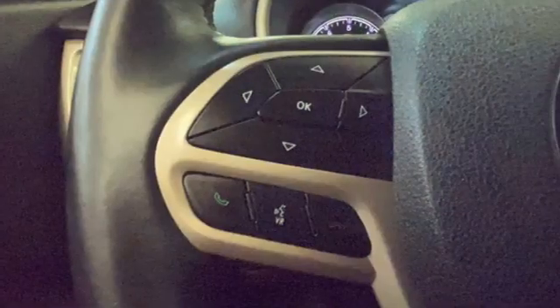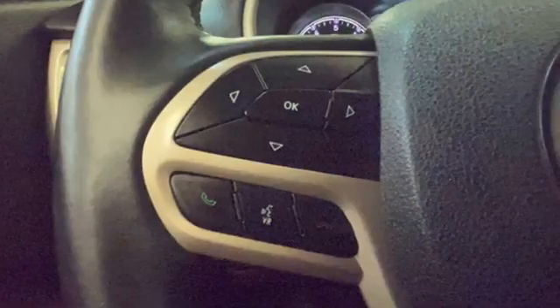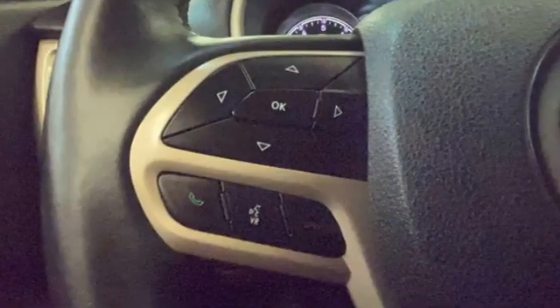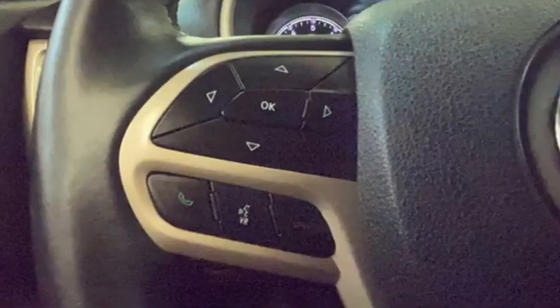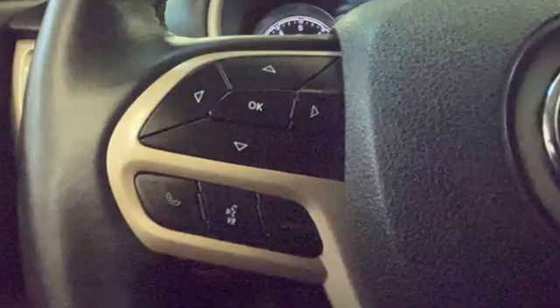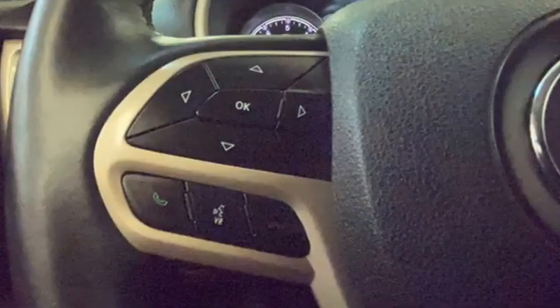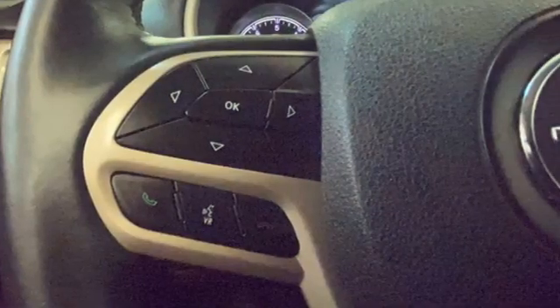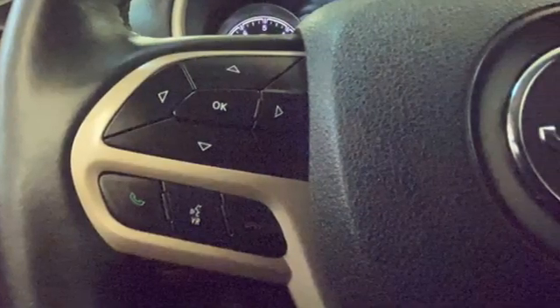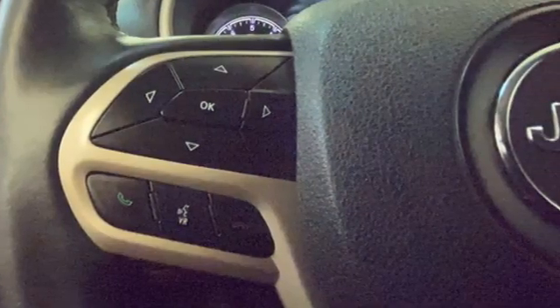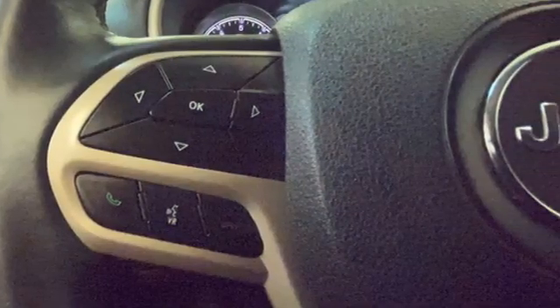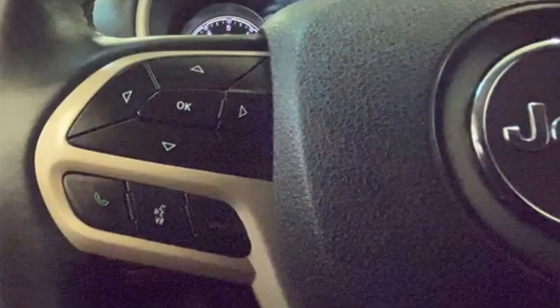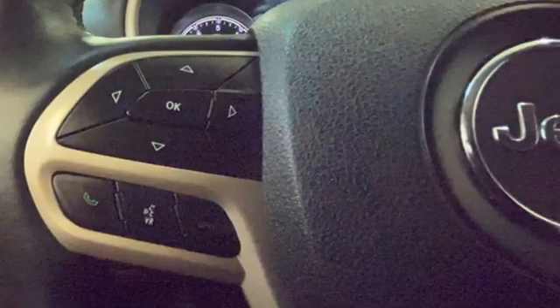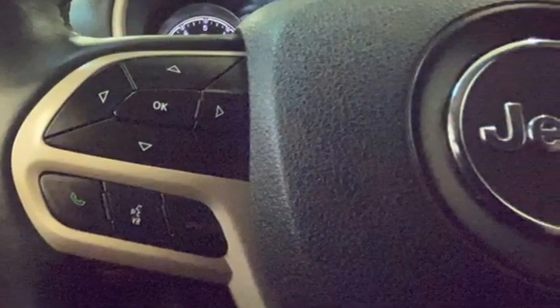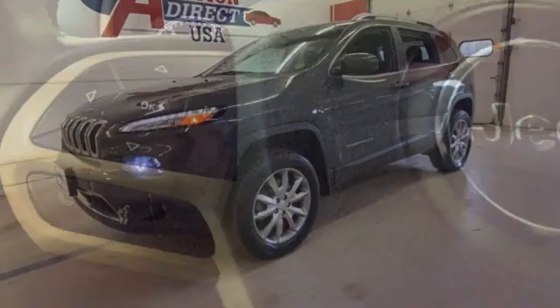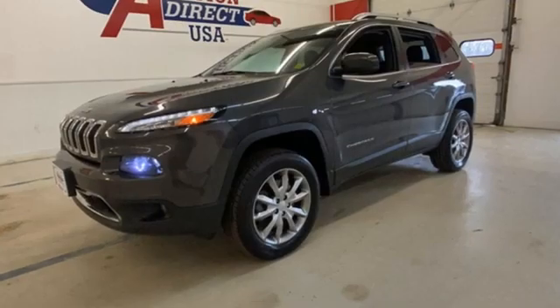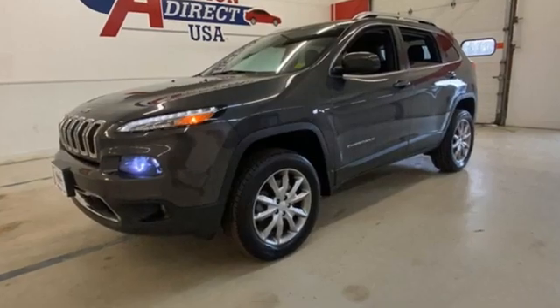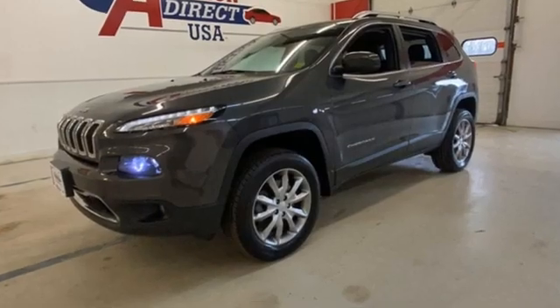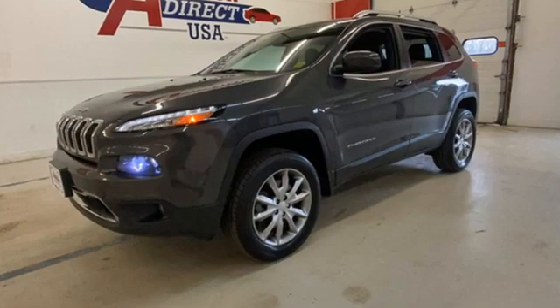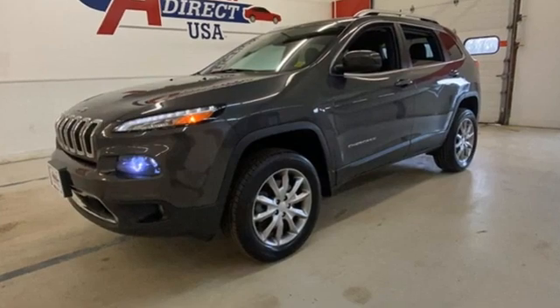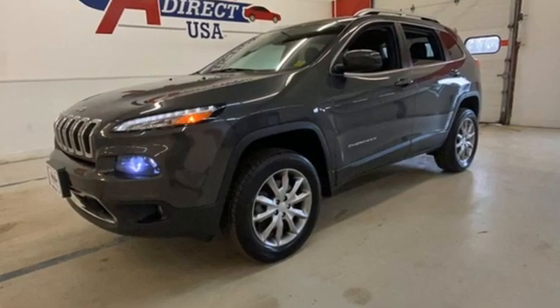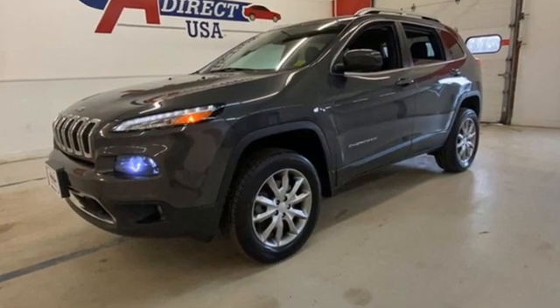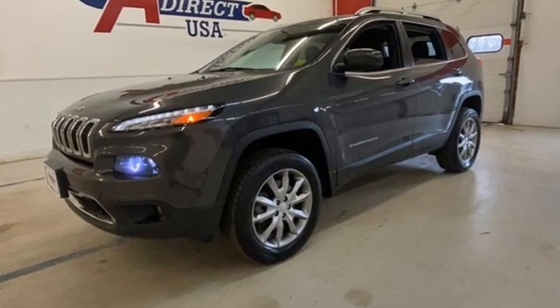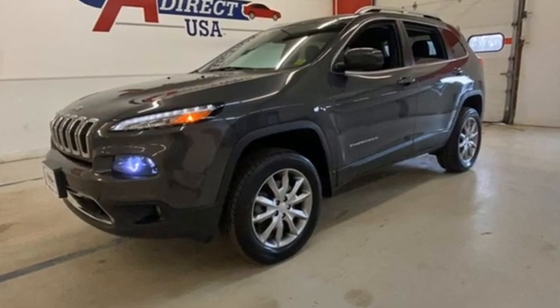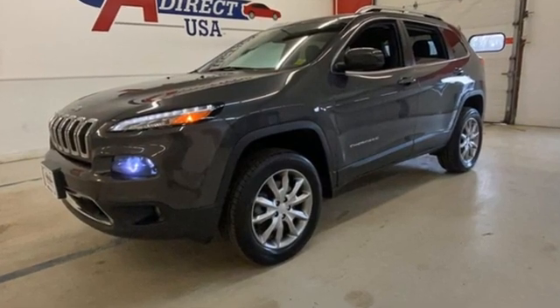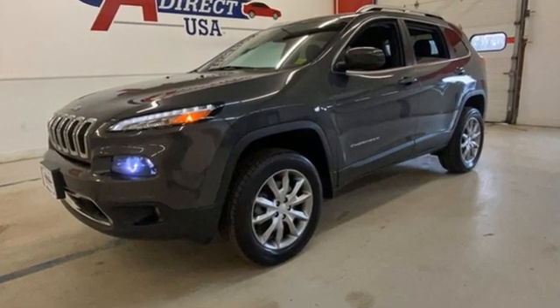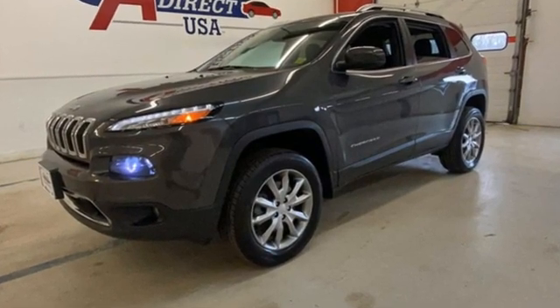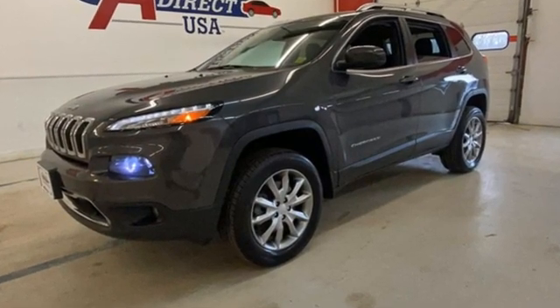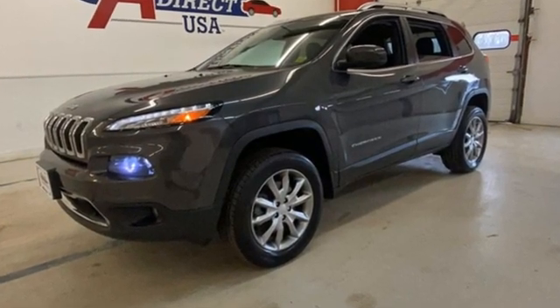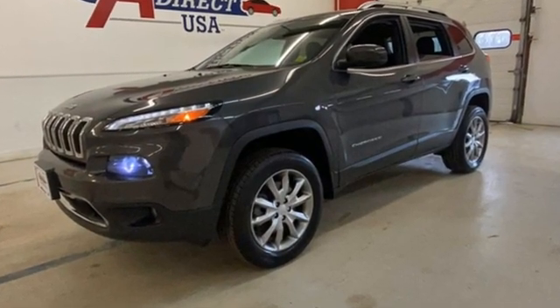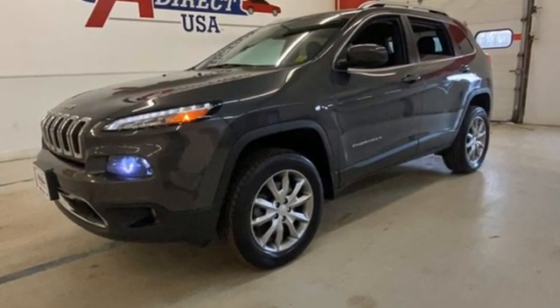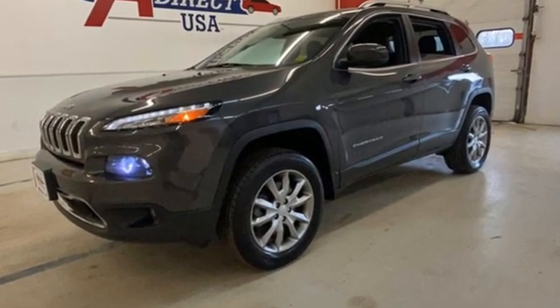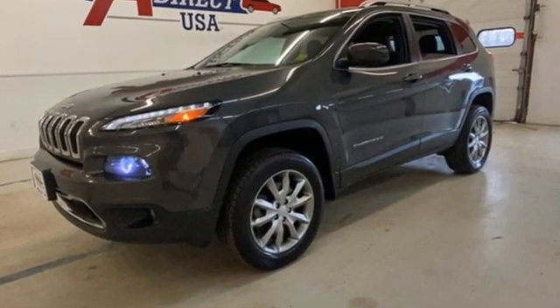Experience the Jeep life. Someone's going to drive this fantastic vehicle off the lot — it should be you. Test drive it today.